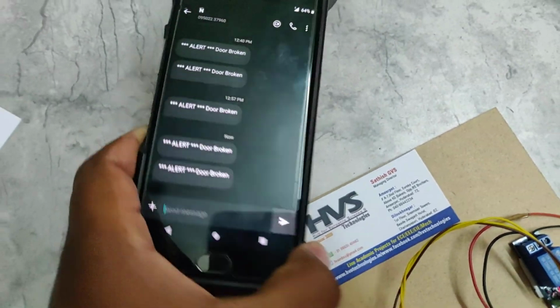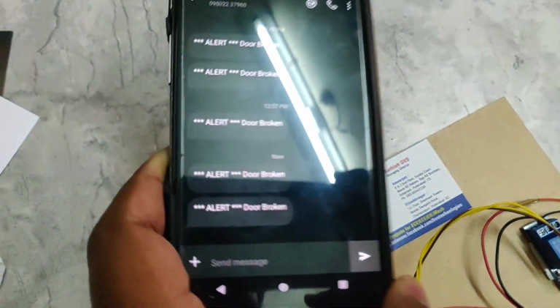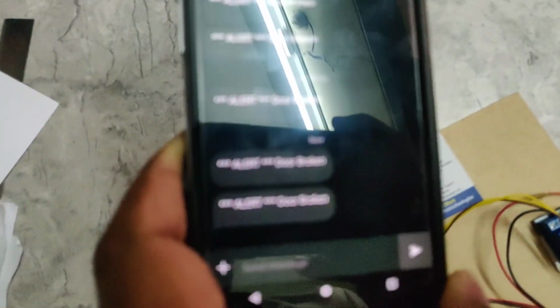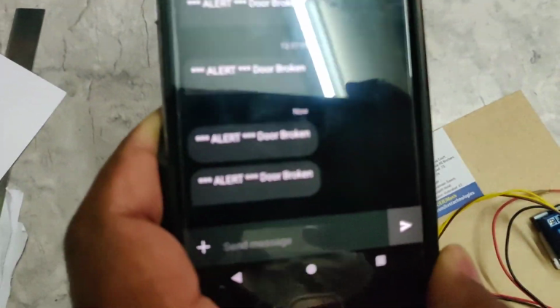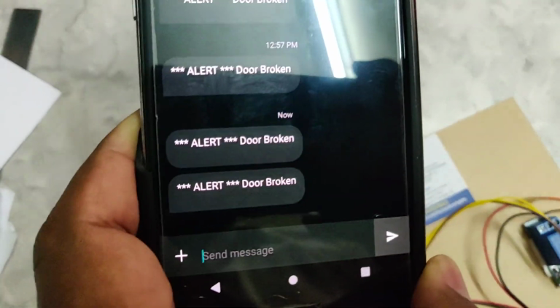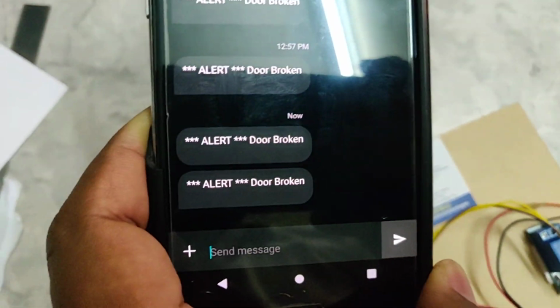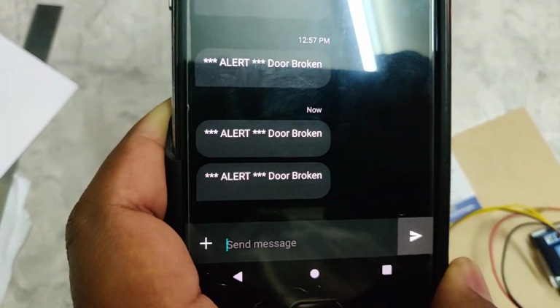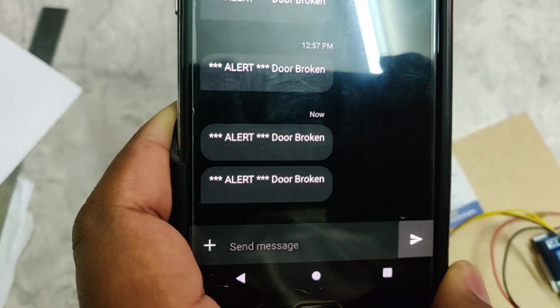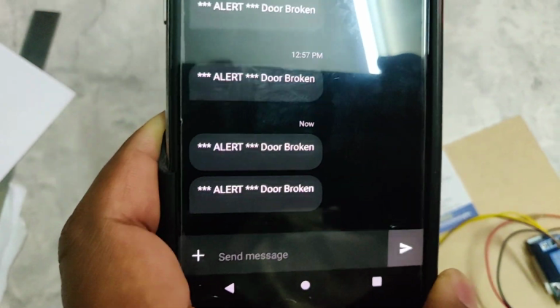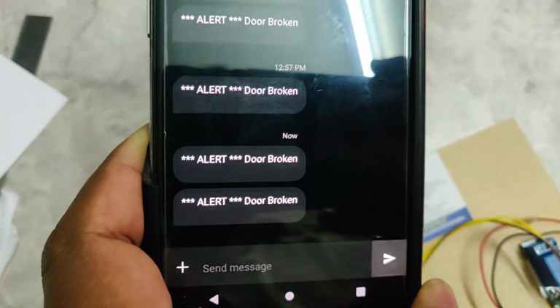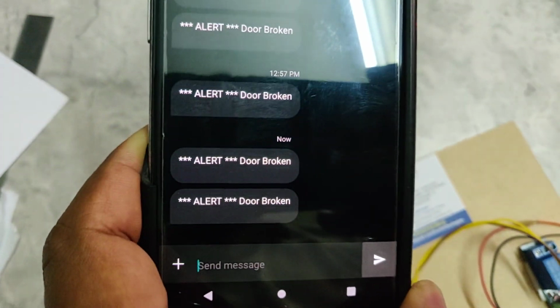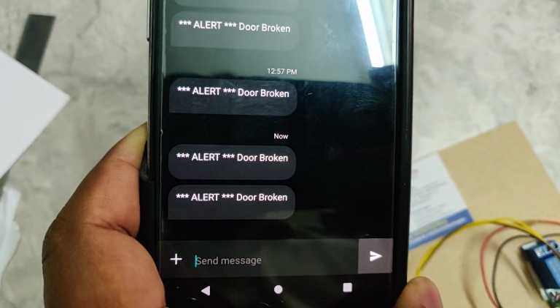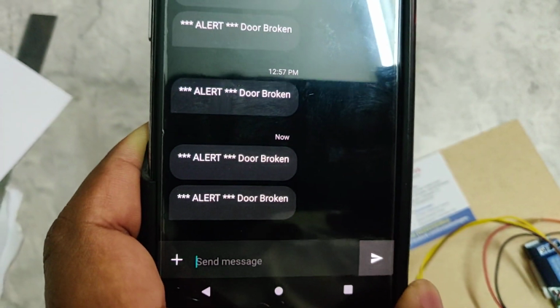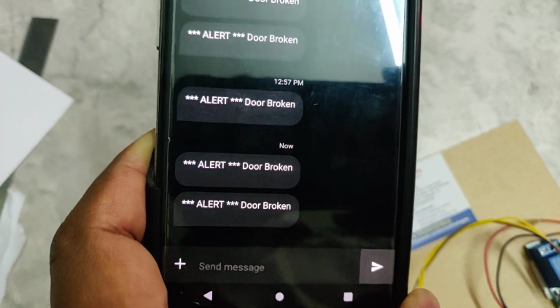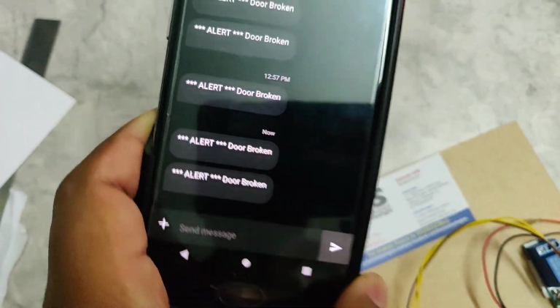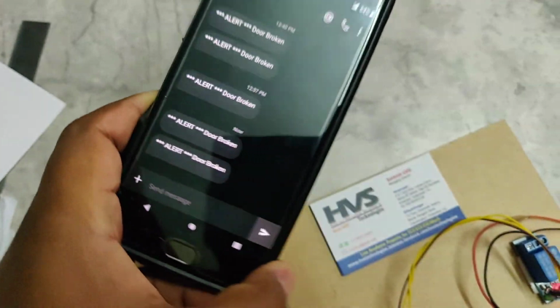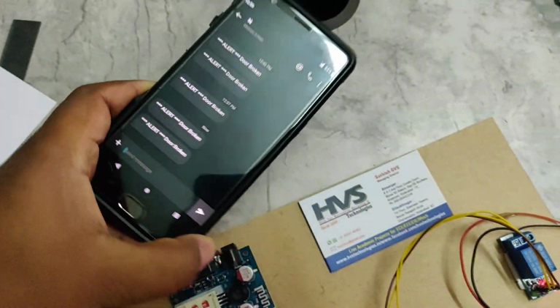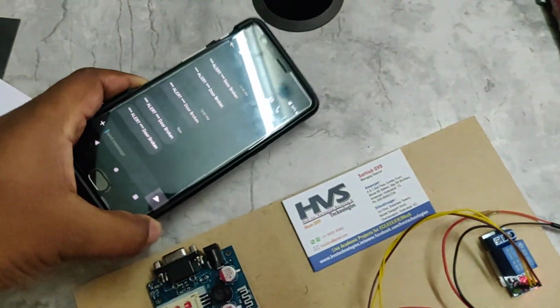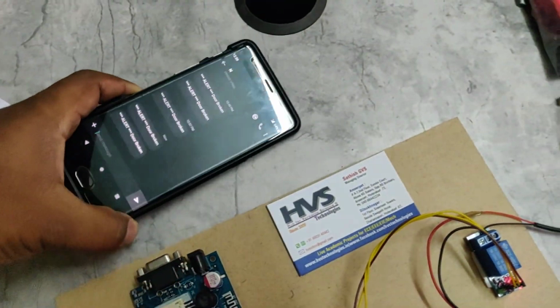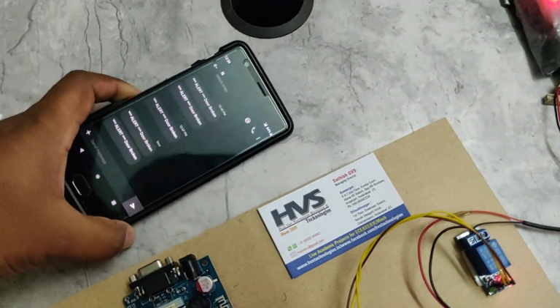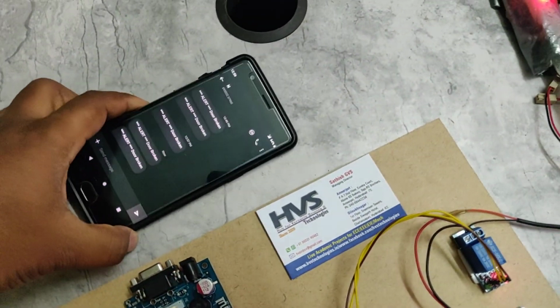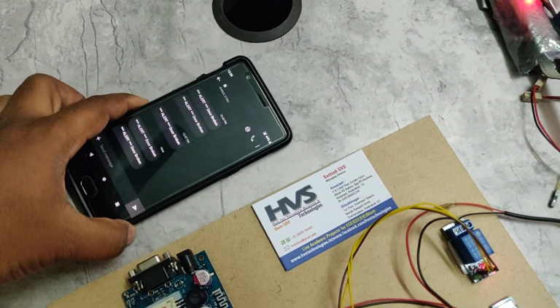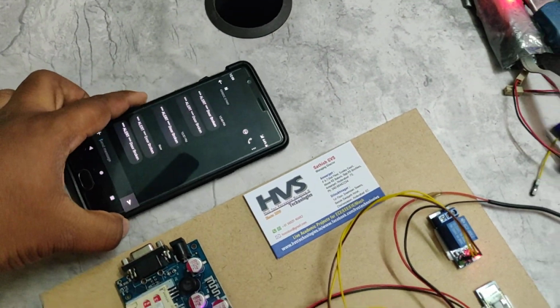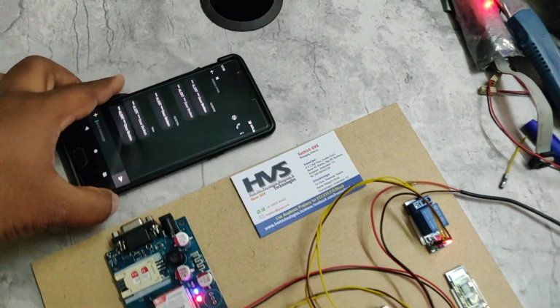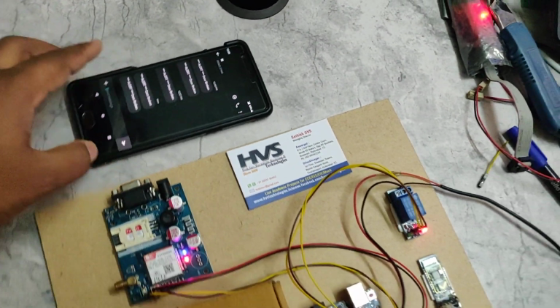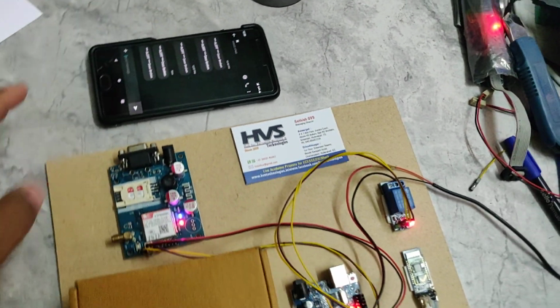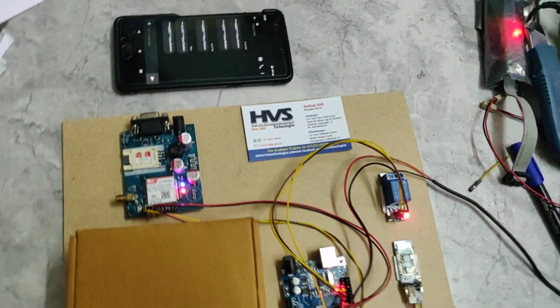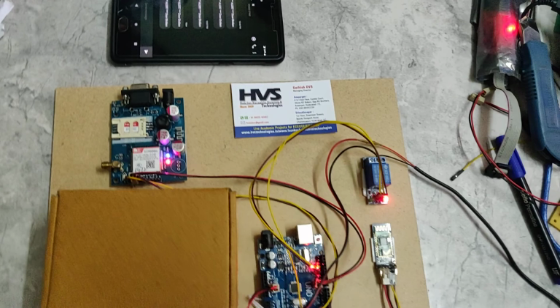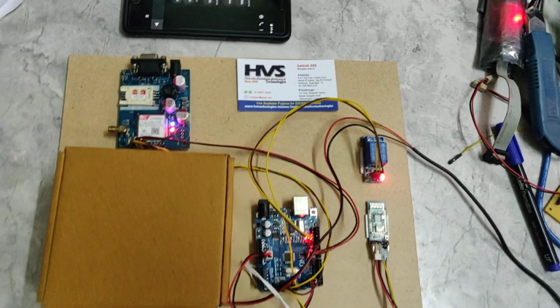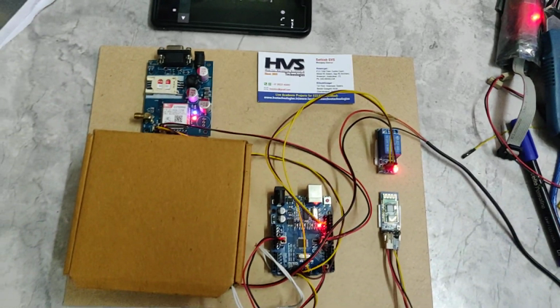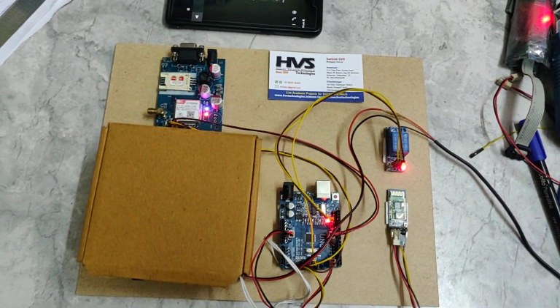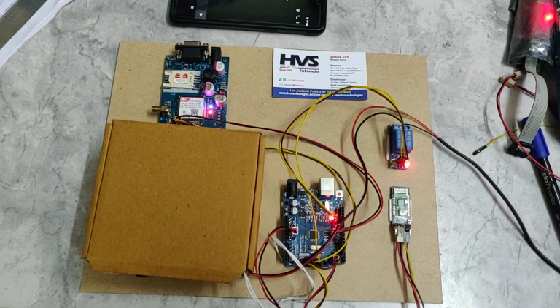The SMS will be saved by the system. Thank you.